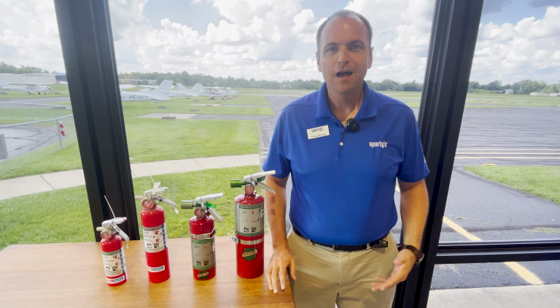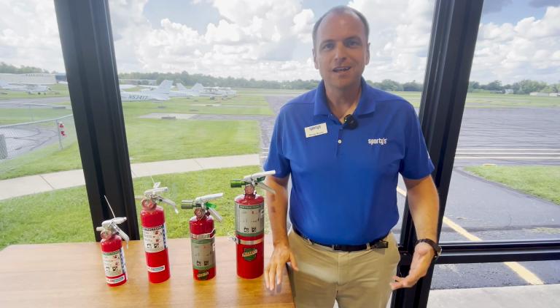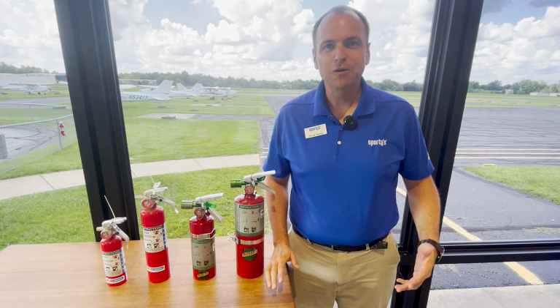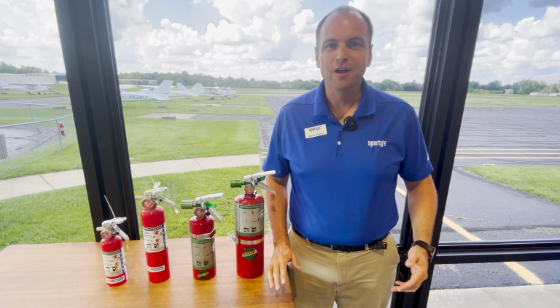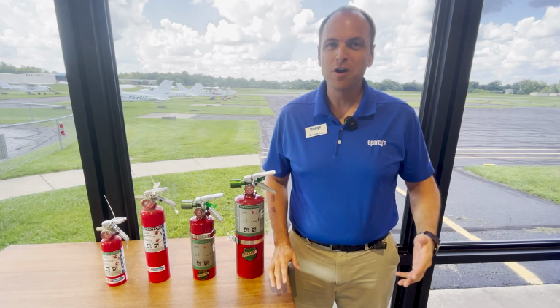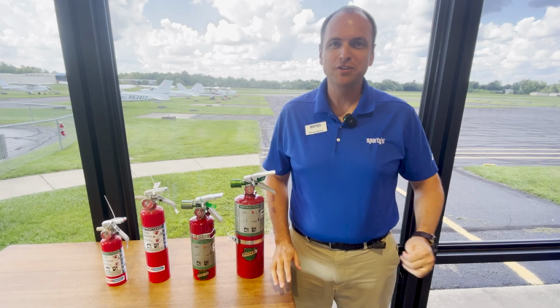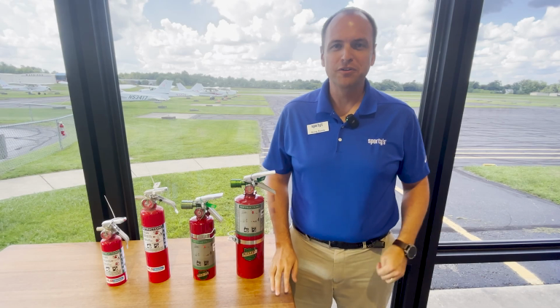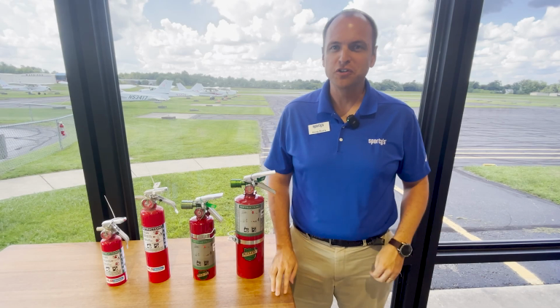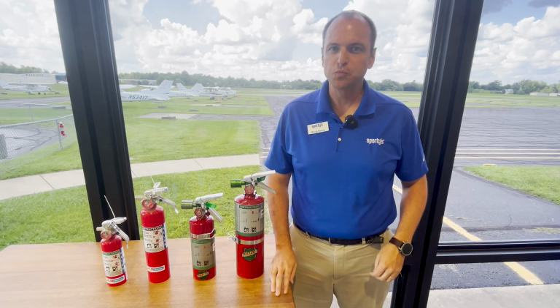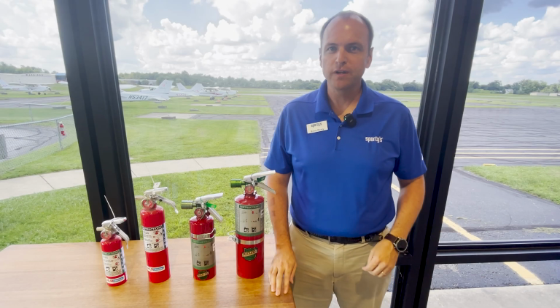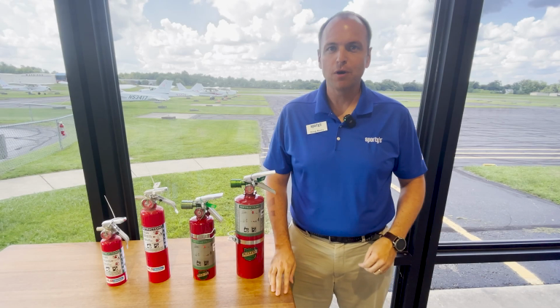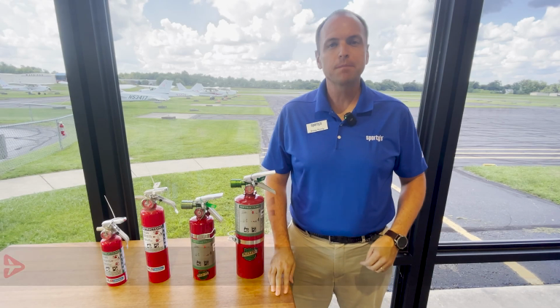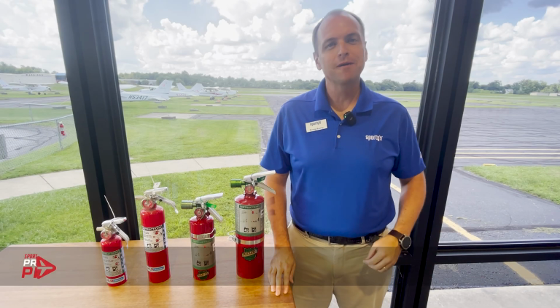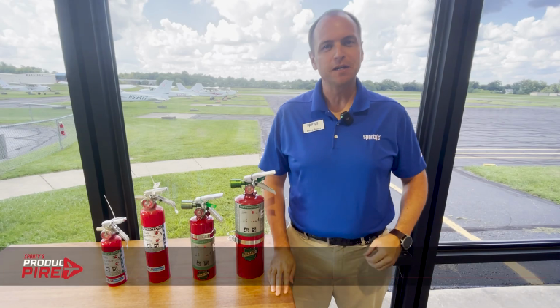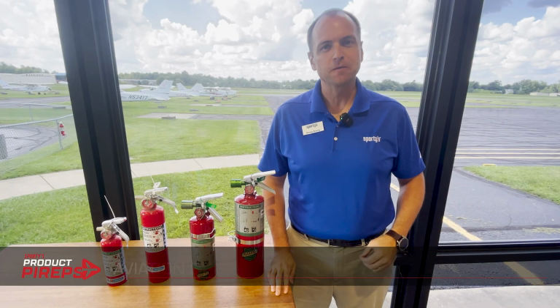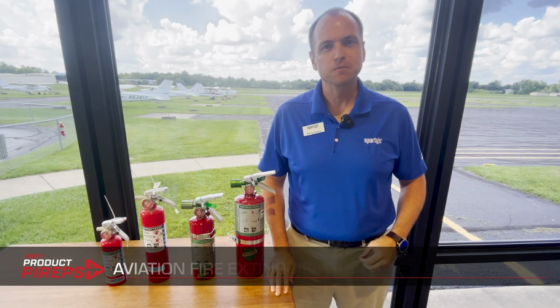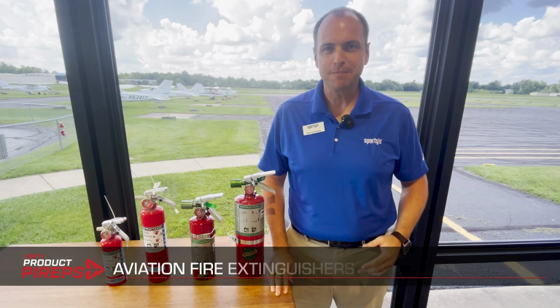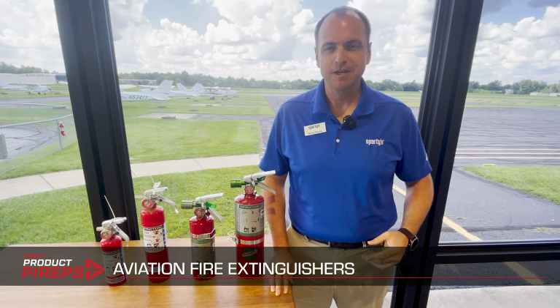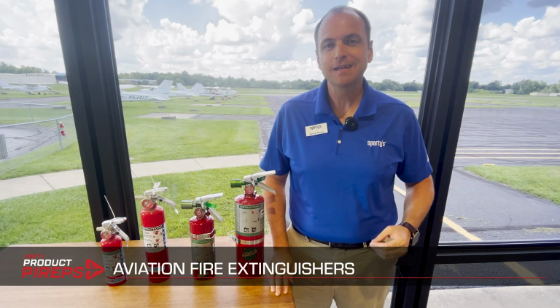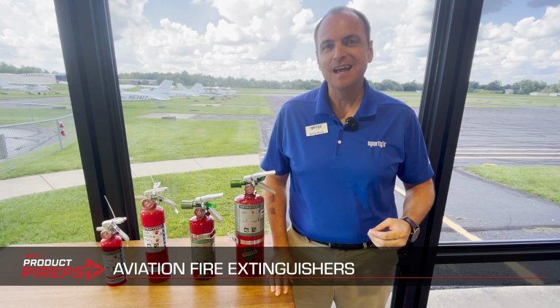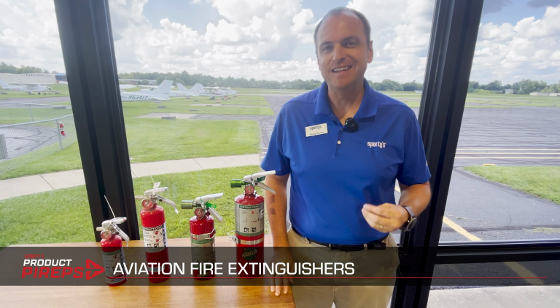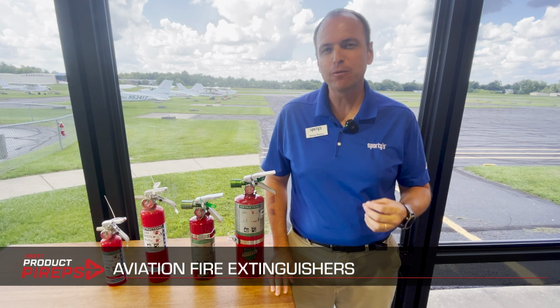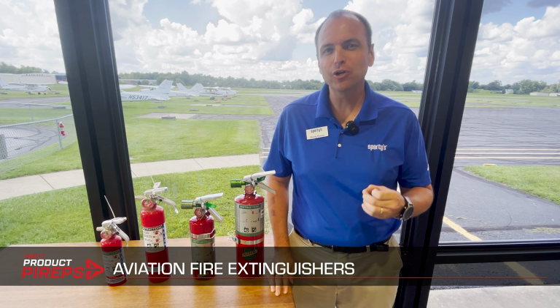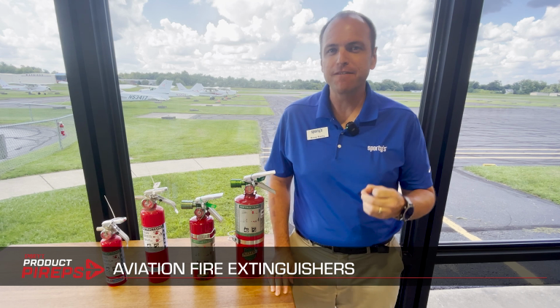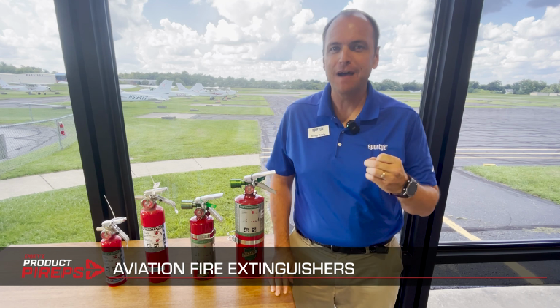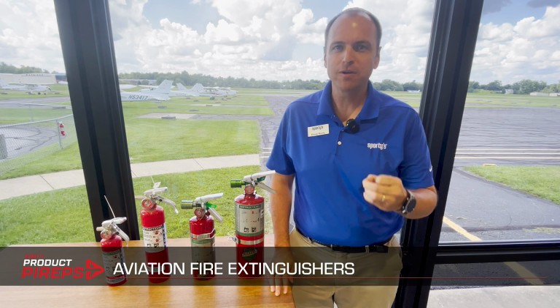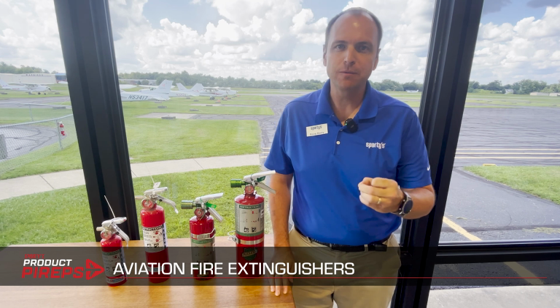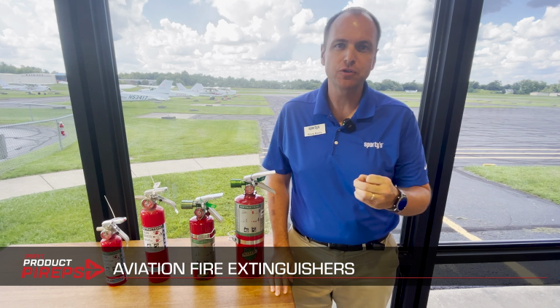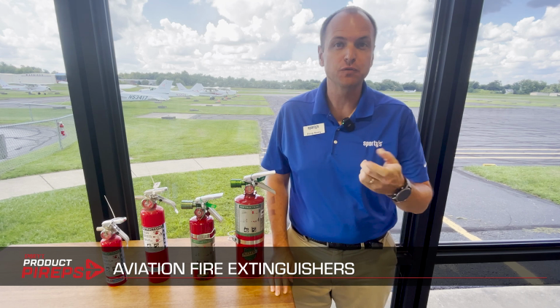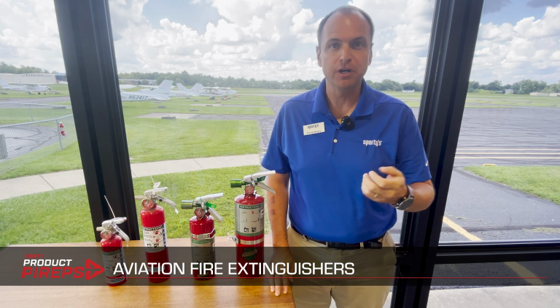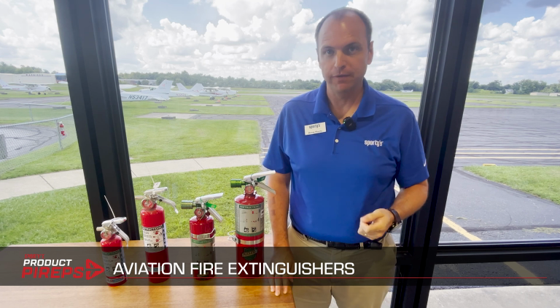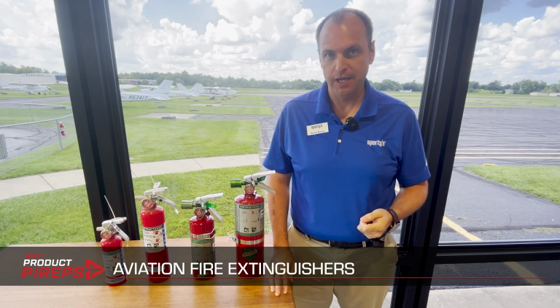Hello, and welcome to another edition of Sporty's Product and Pilot Videos. My name is Doug, and today we're going to look at fire extinguishers for general aviation.